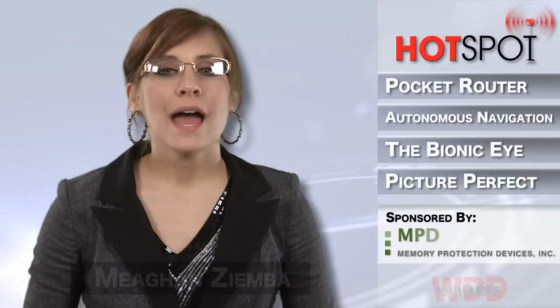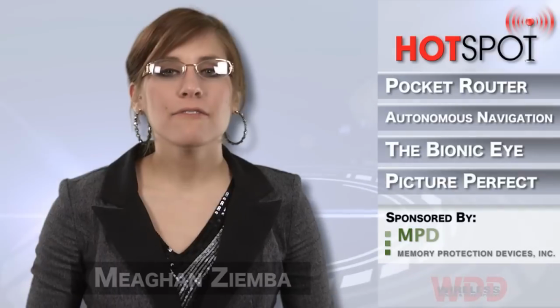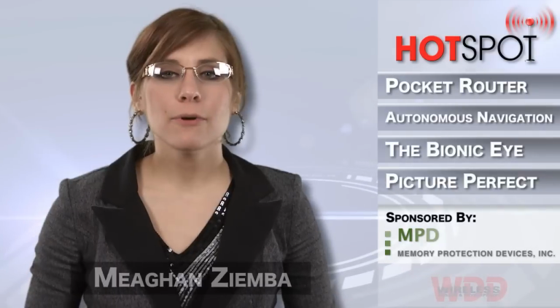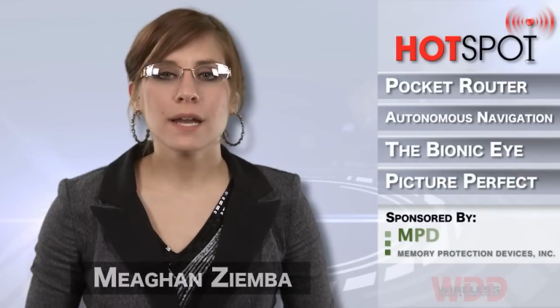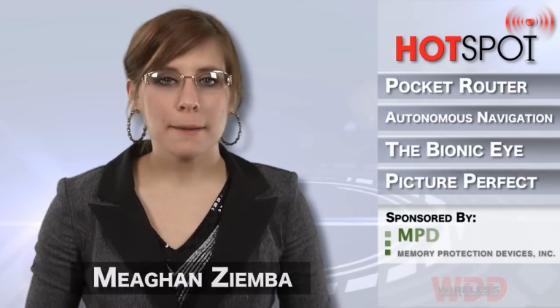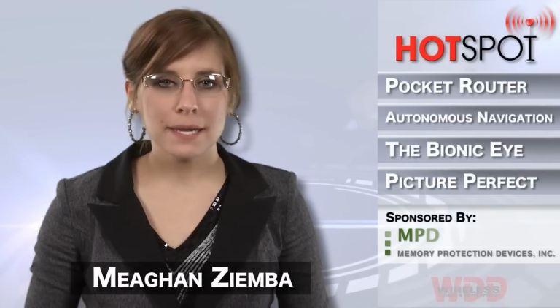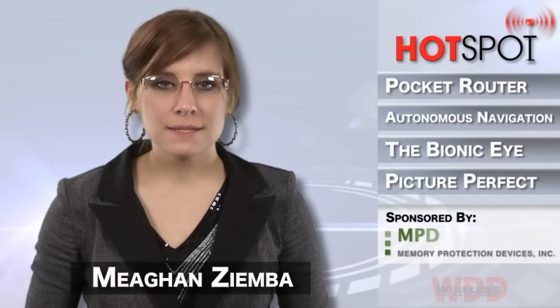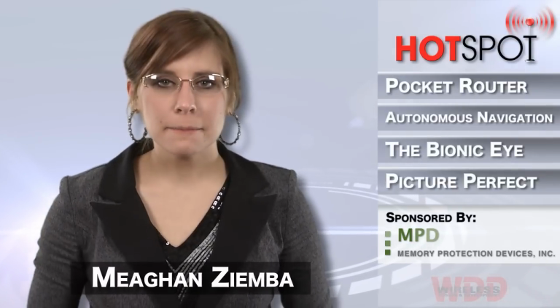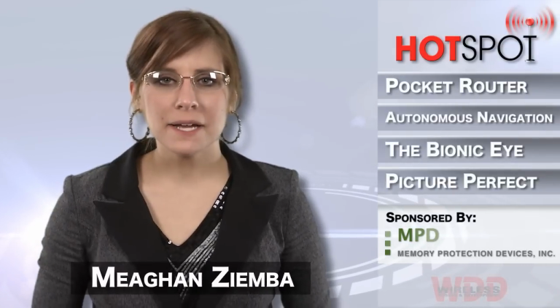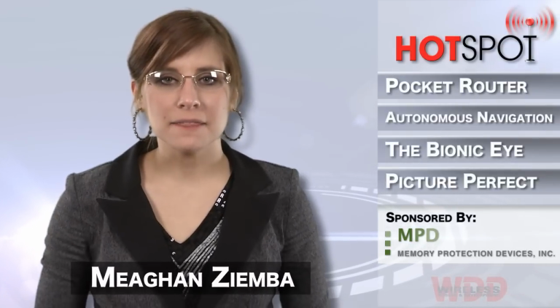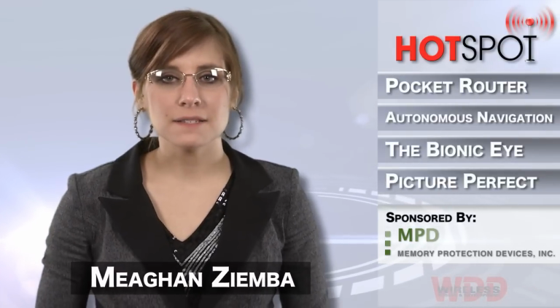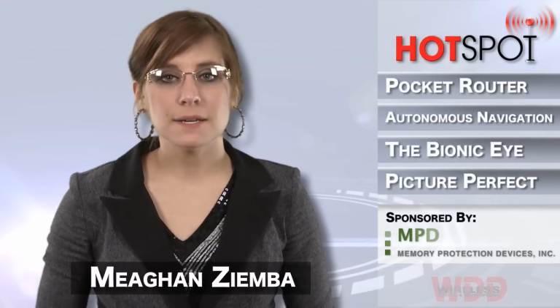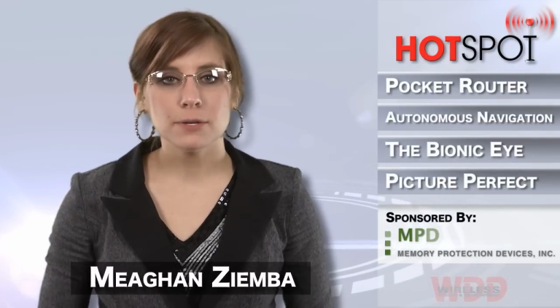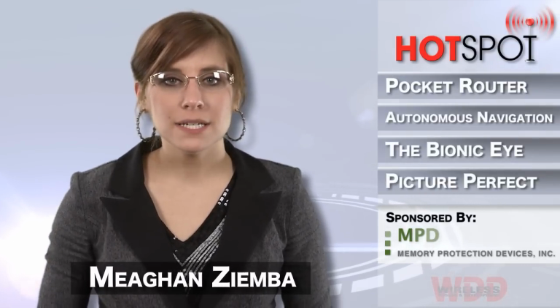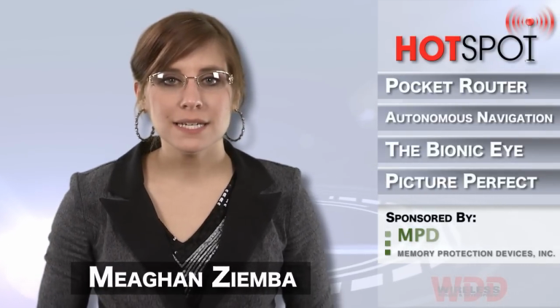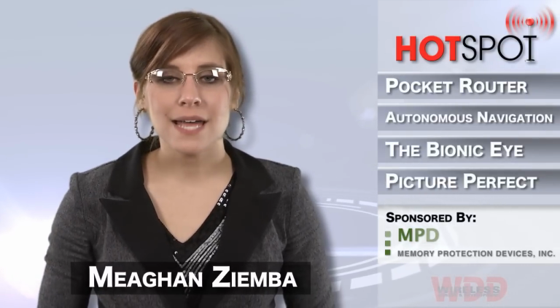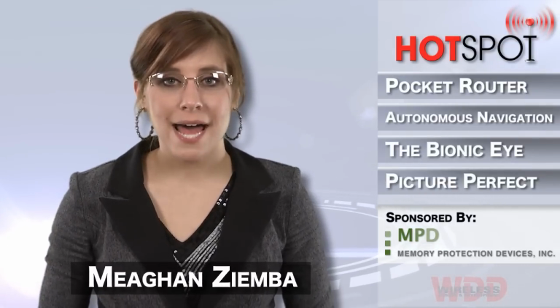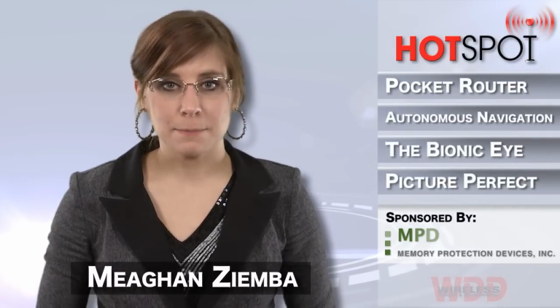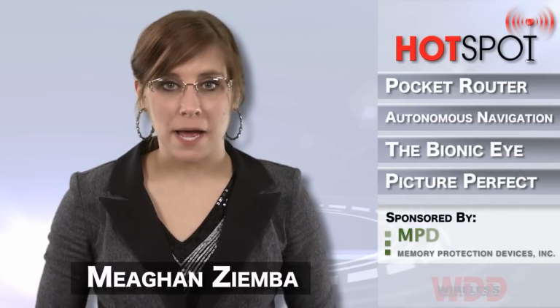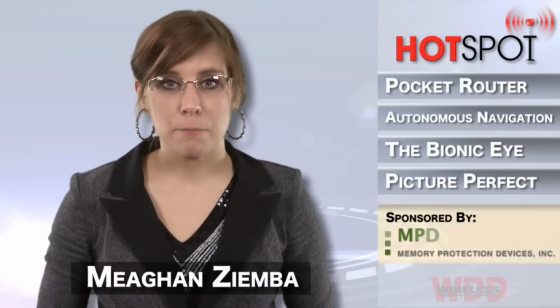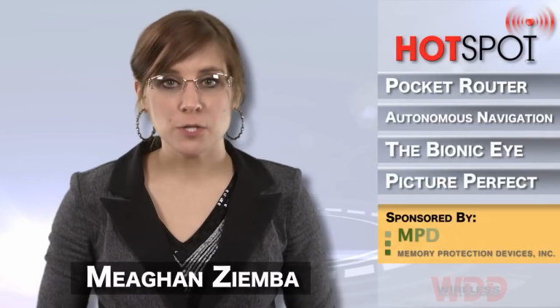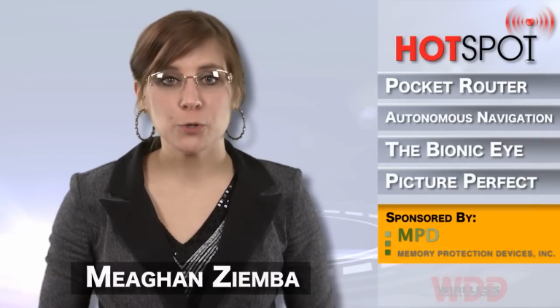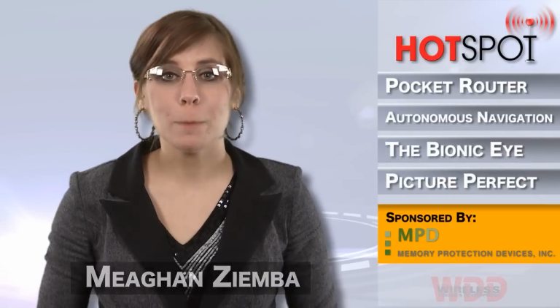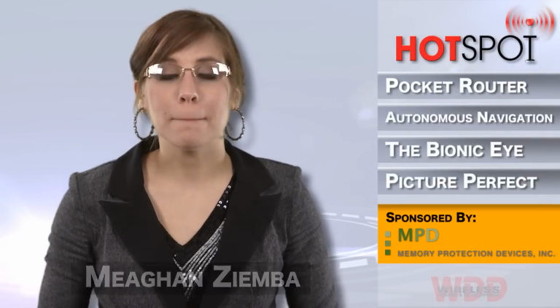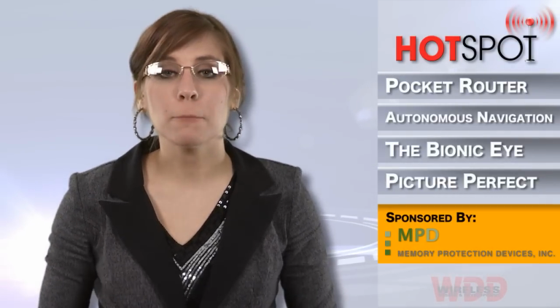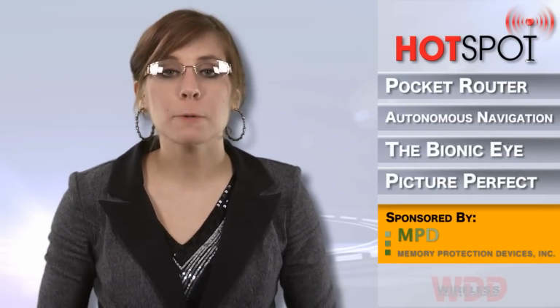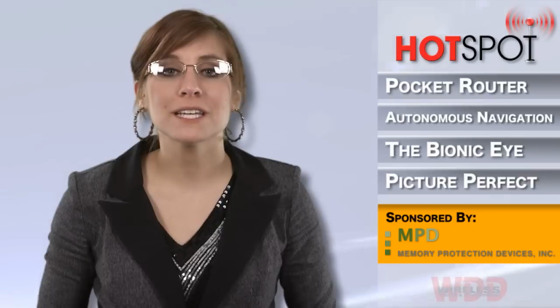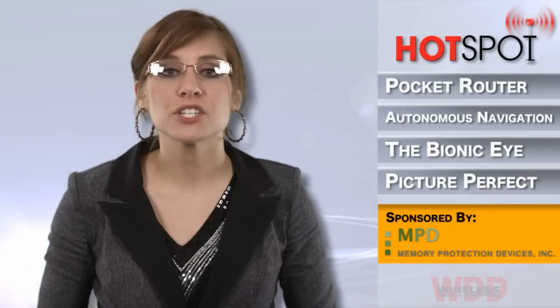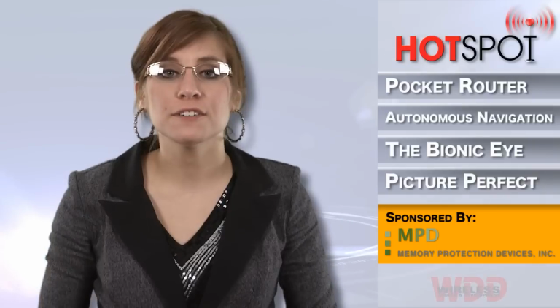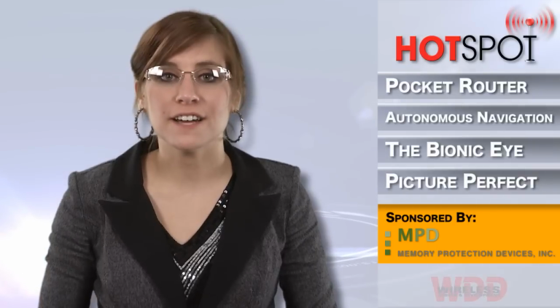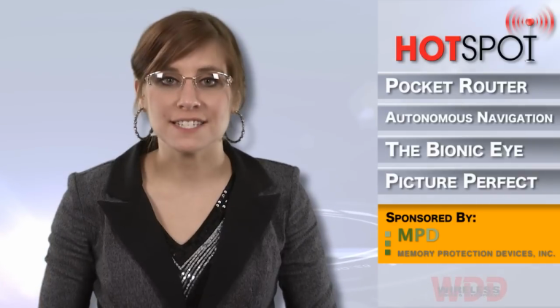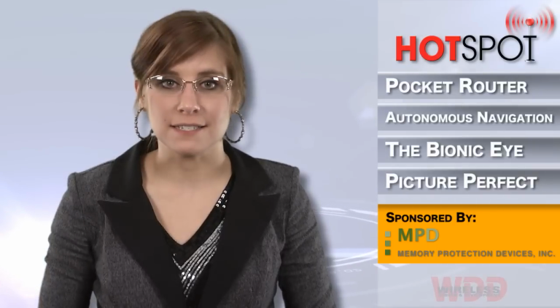Hi everyone, I'm Megan Zimba and this is WDD's Hotspot, brought to you by Memory Protection Devices.